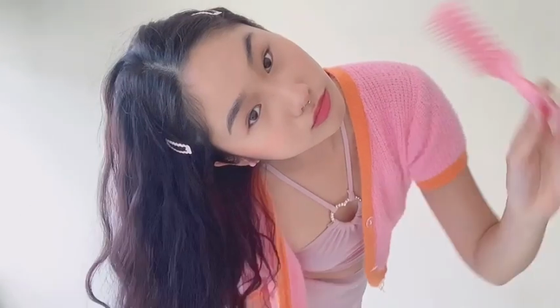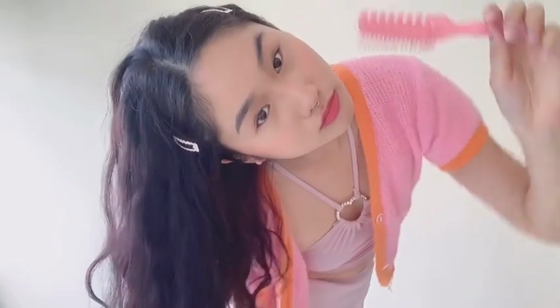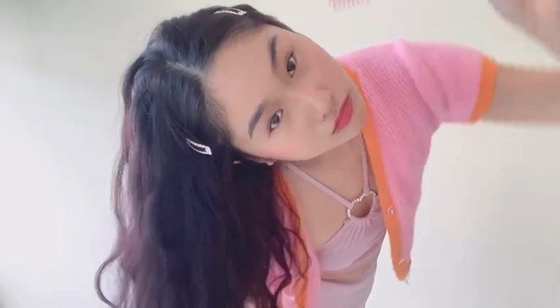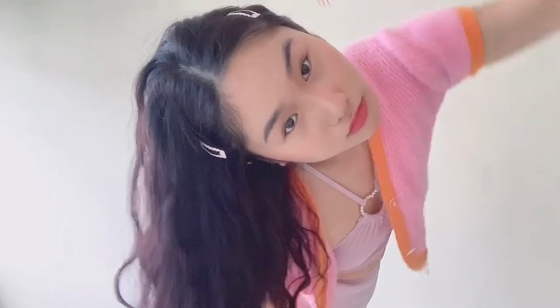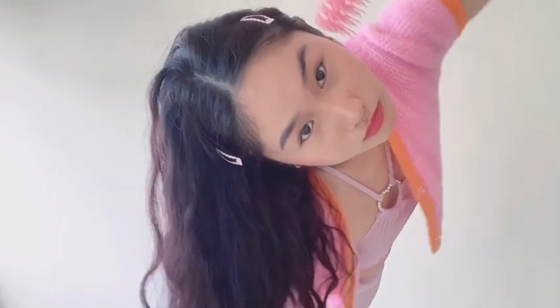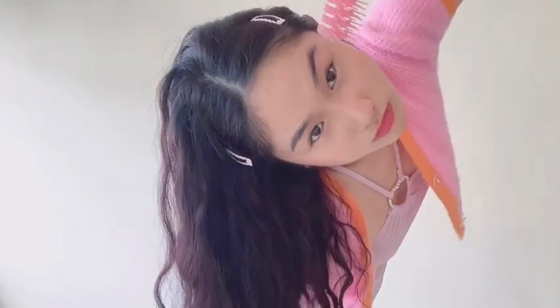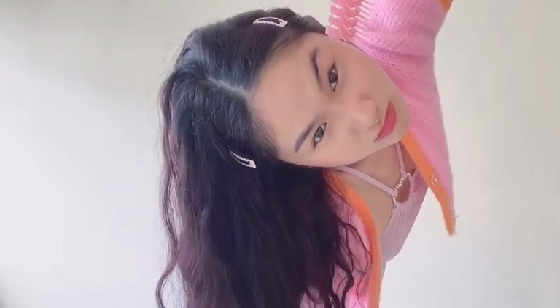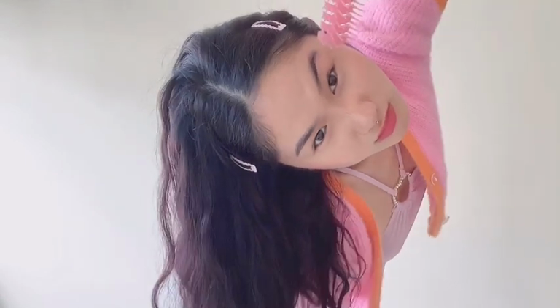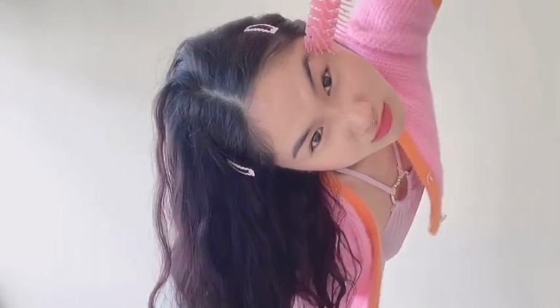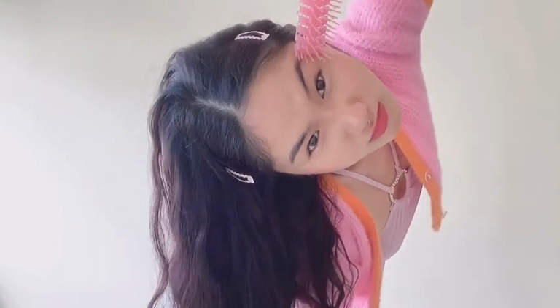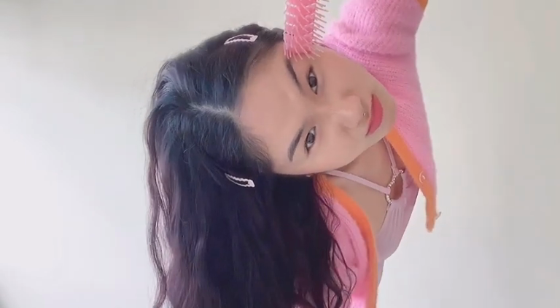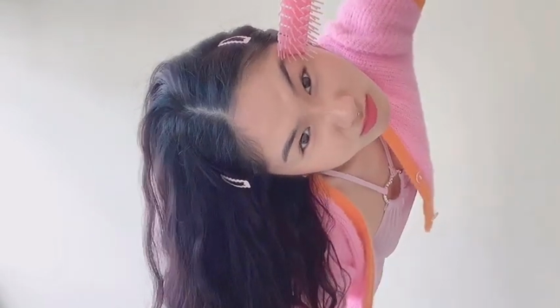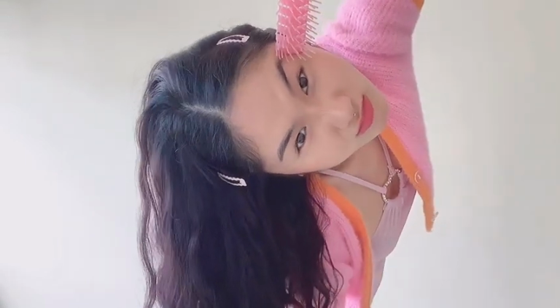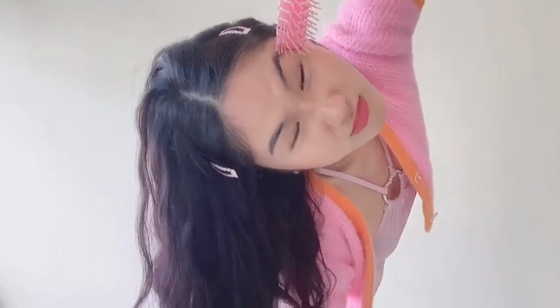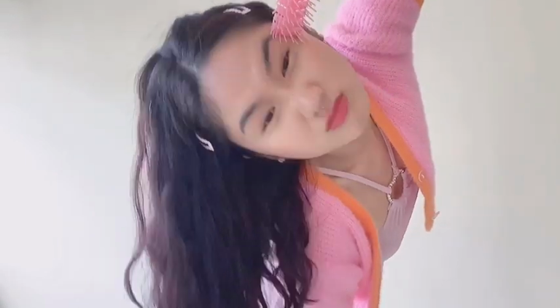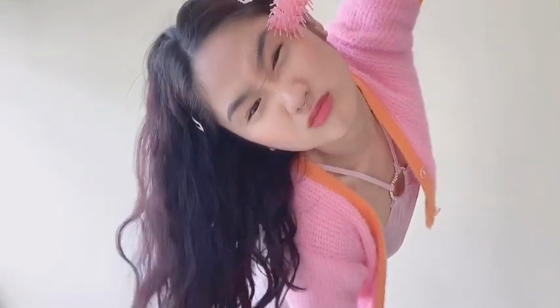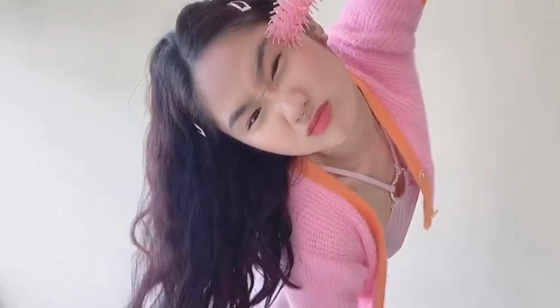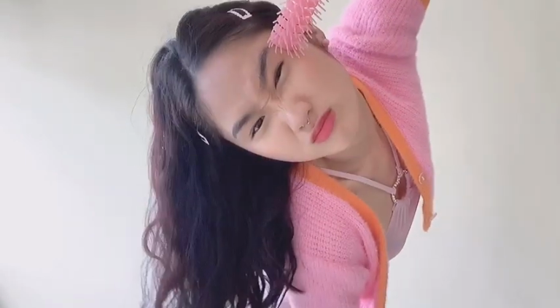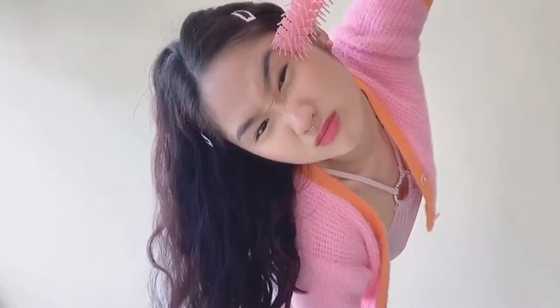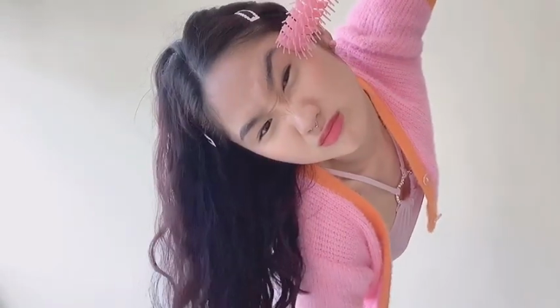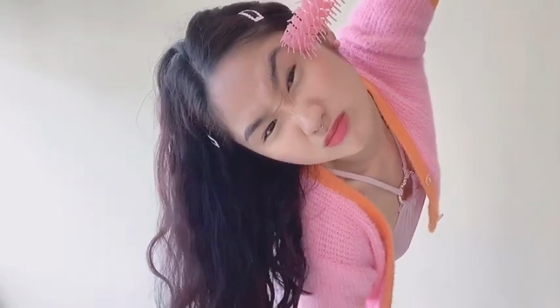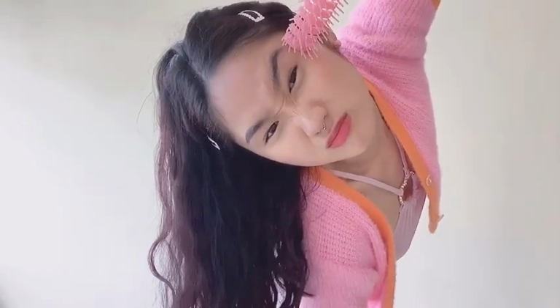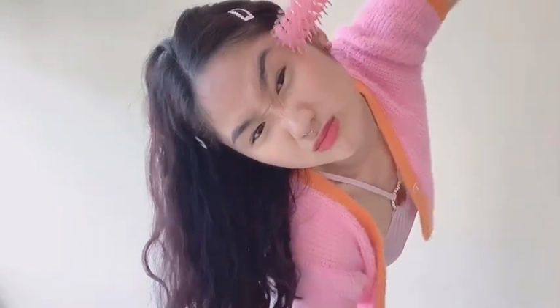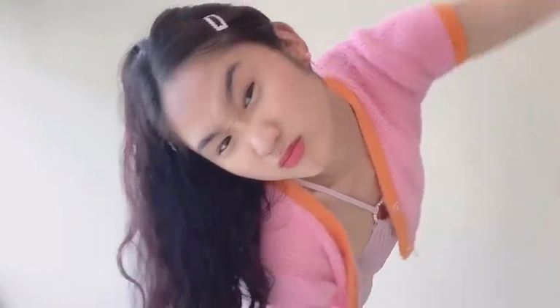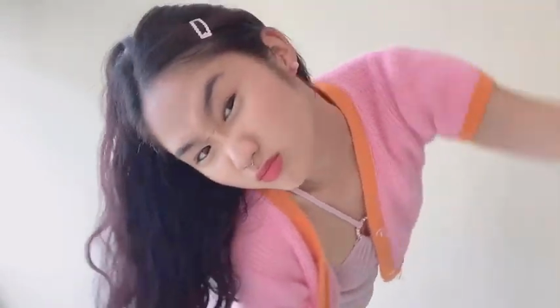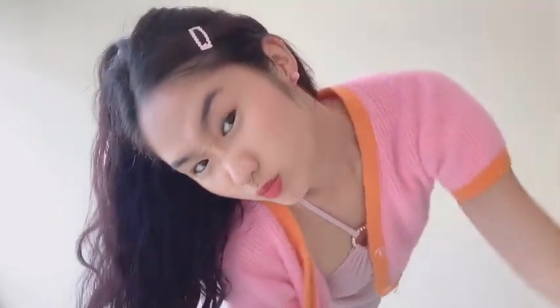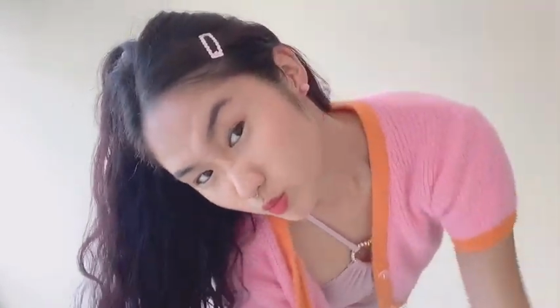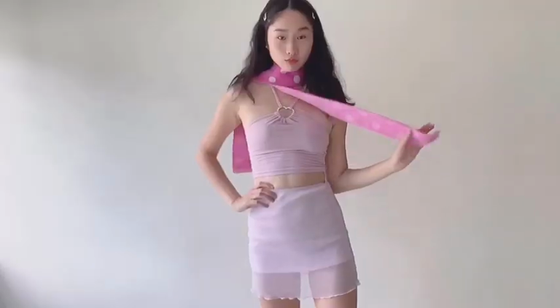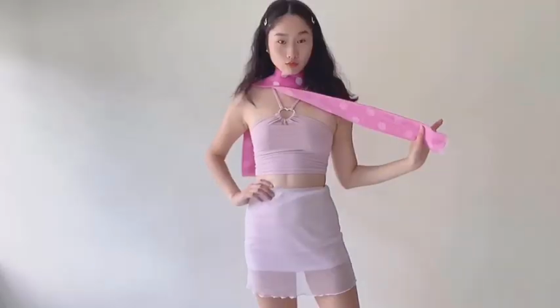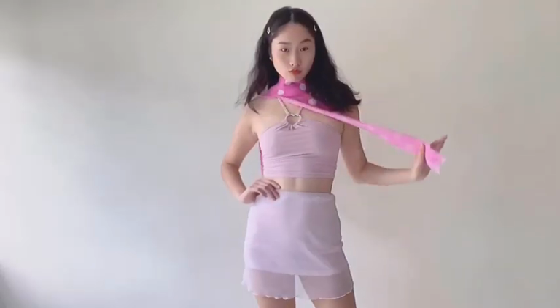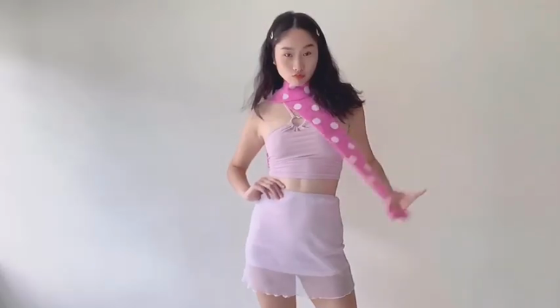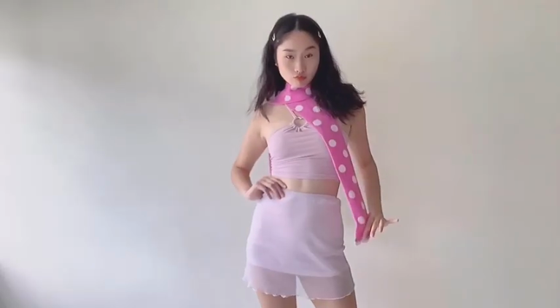So for today's episode, I came out with five different looks with my favorite color, pink.